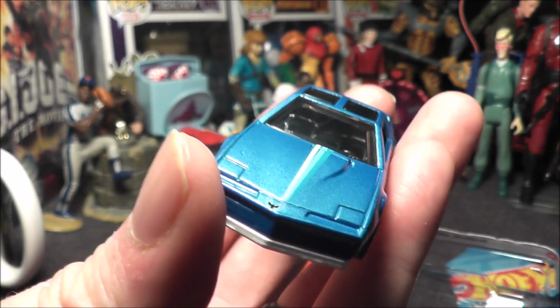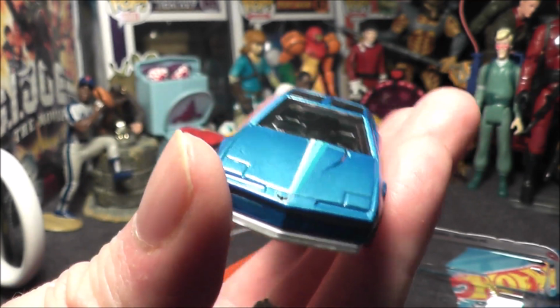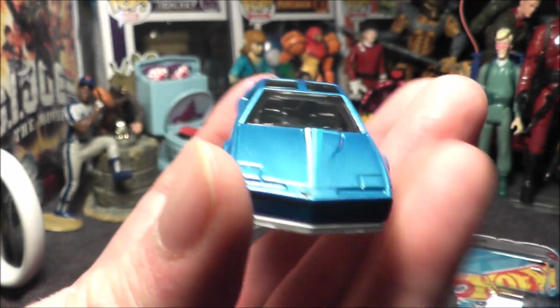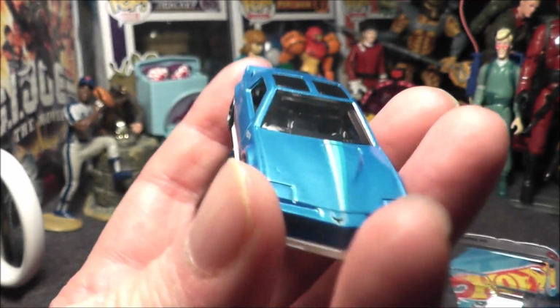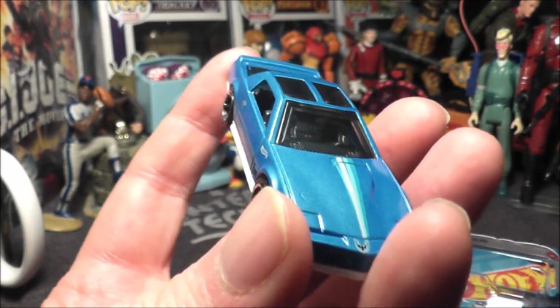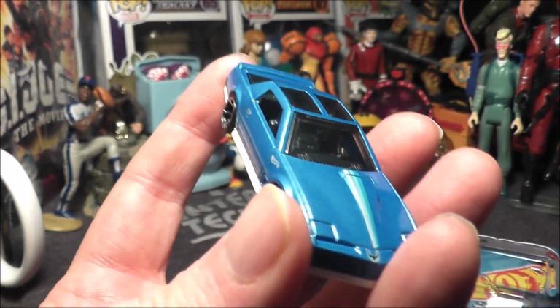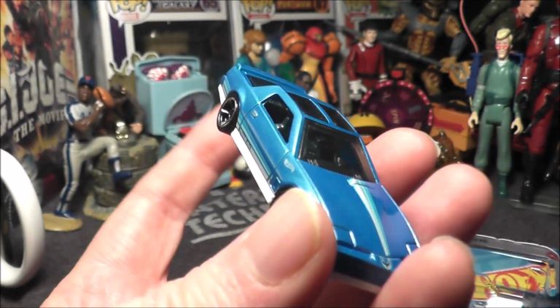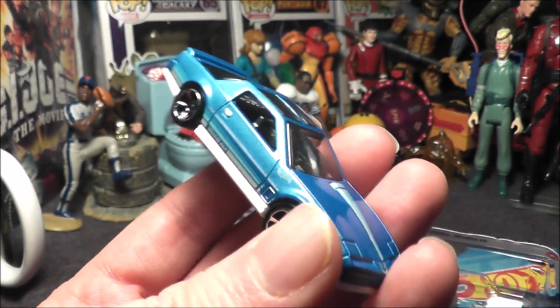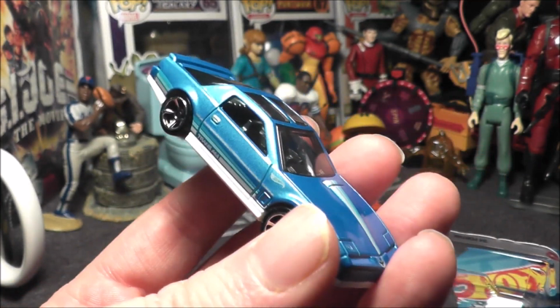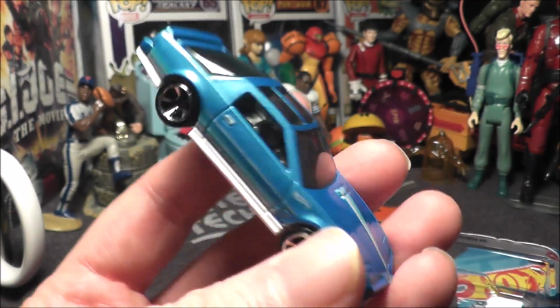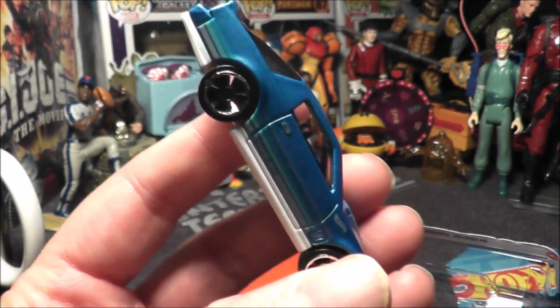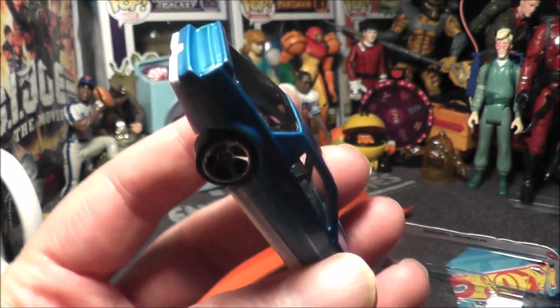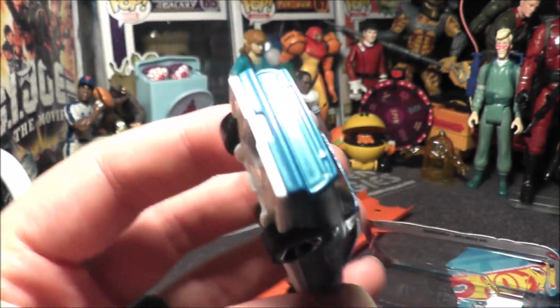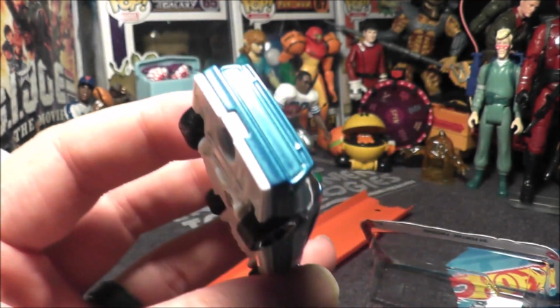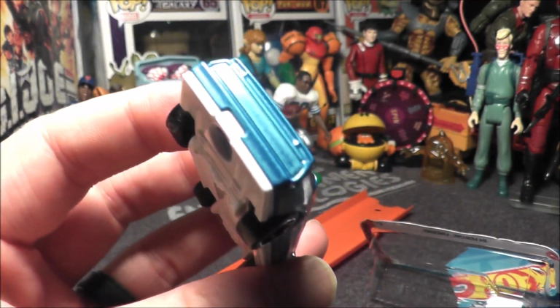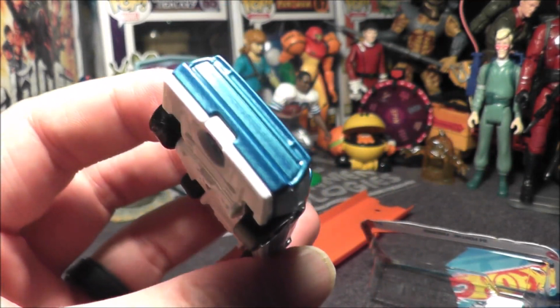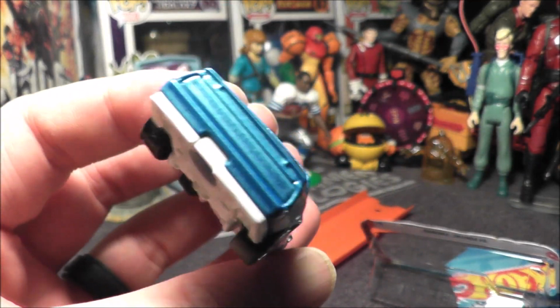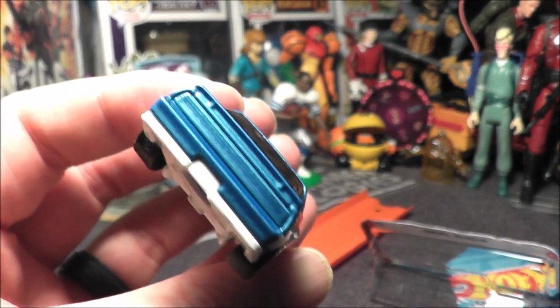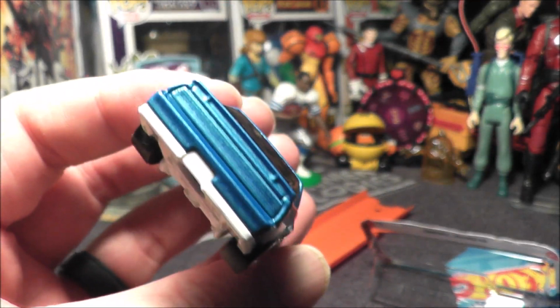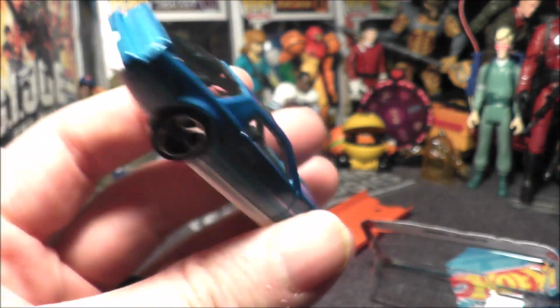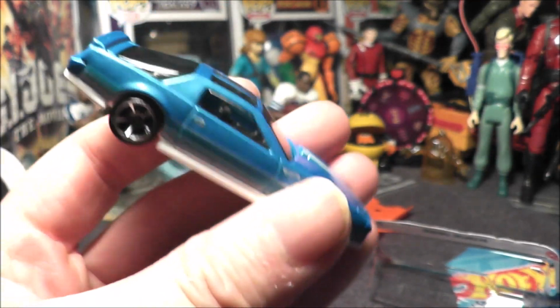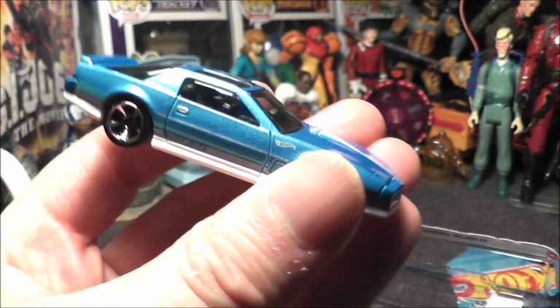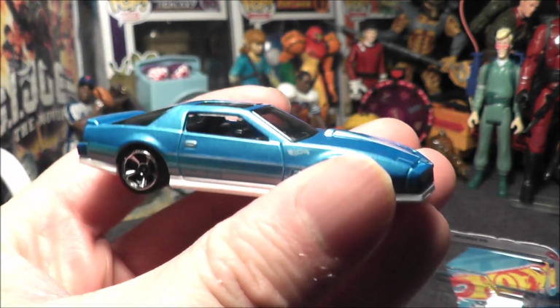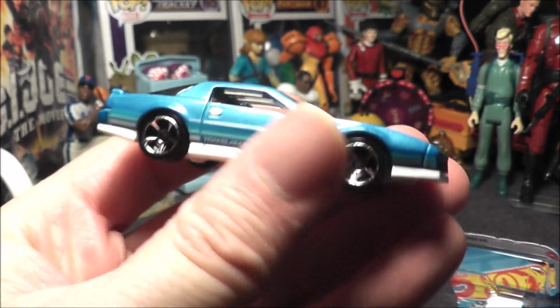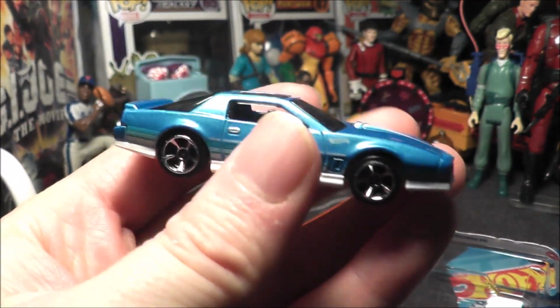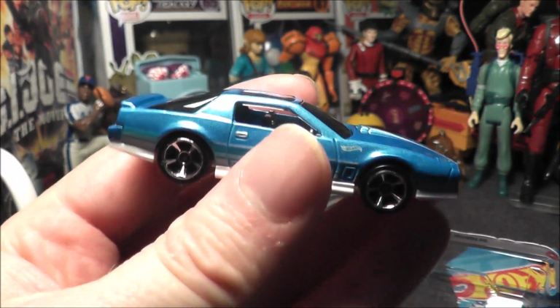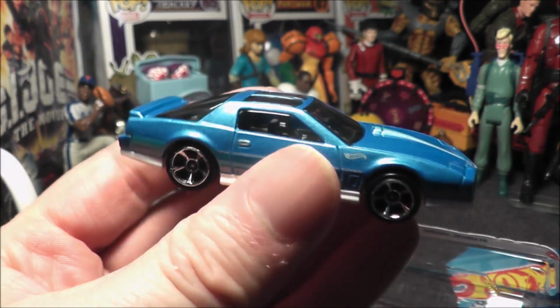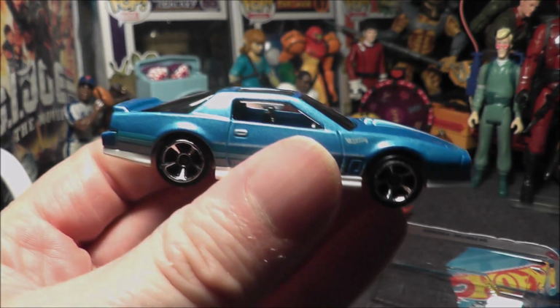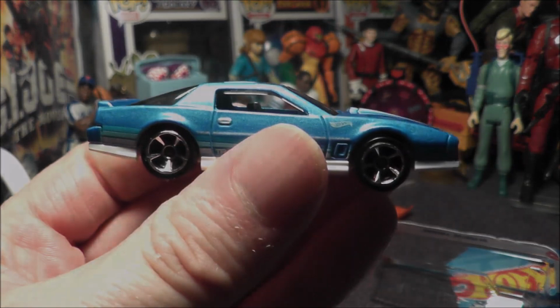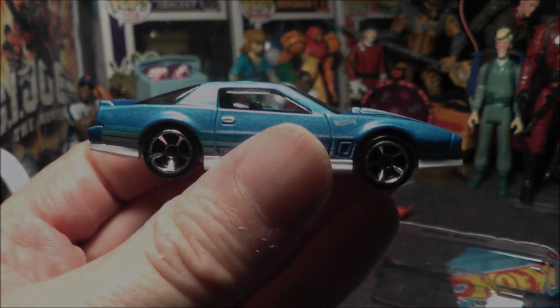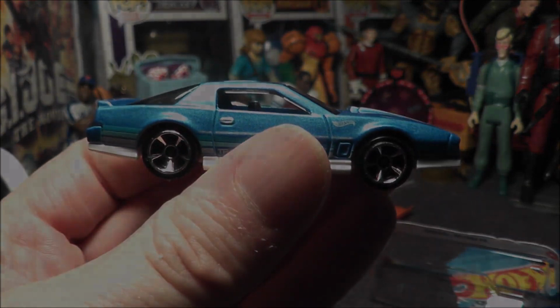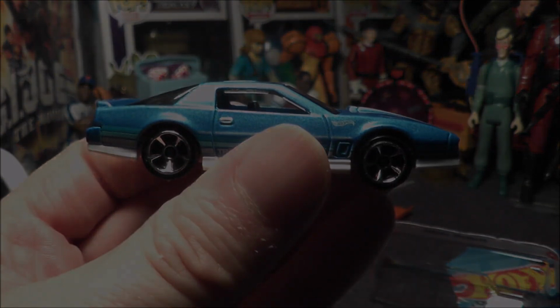There you go — it is the '84 Pontiac Firebird Trans Am. Let me know: do you like this model, the car, do you like the blue? Let me know in the comments below, and I will see you next time on the next video.